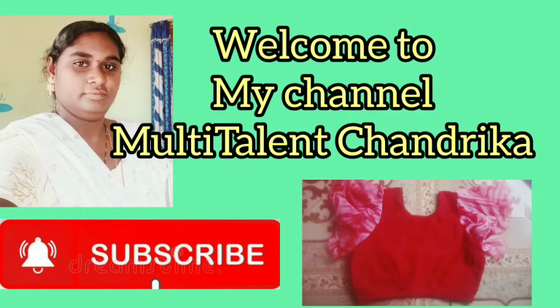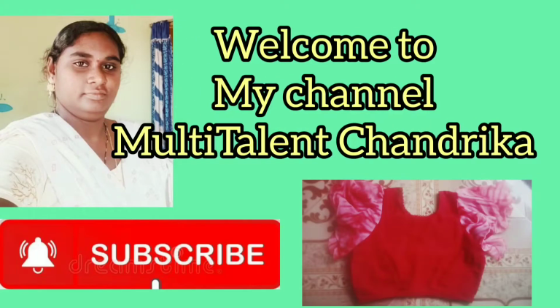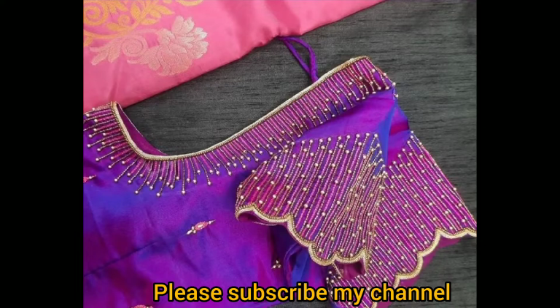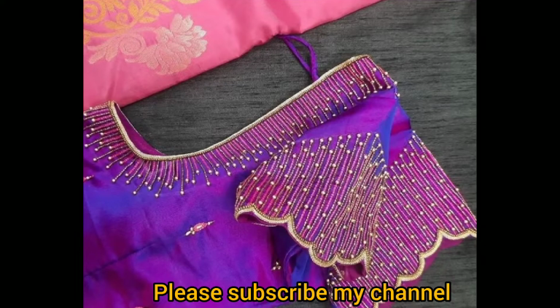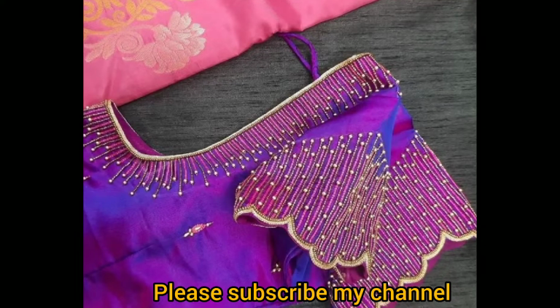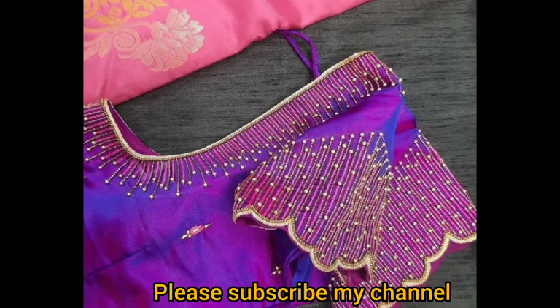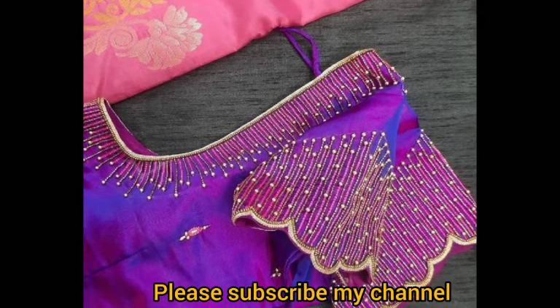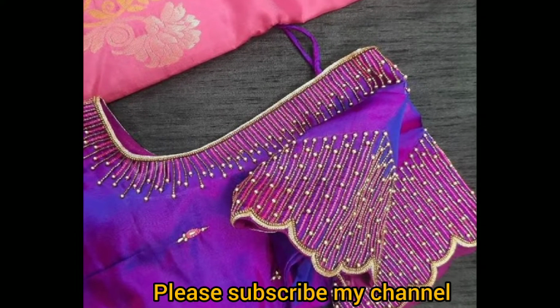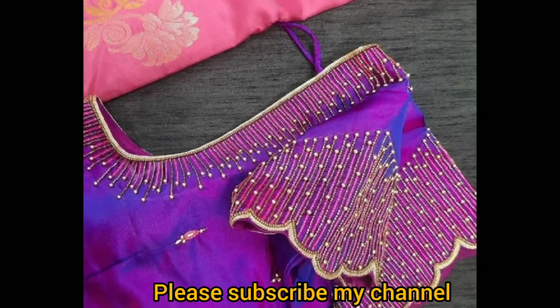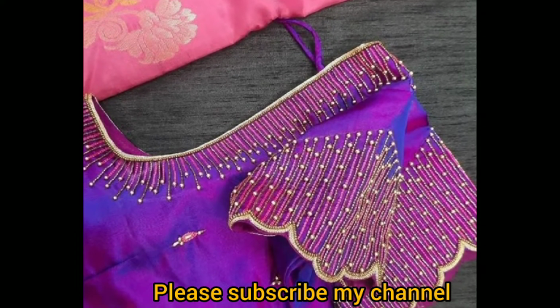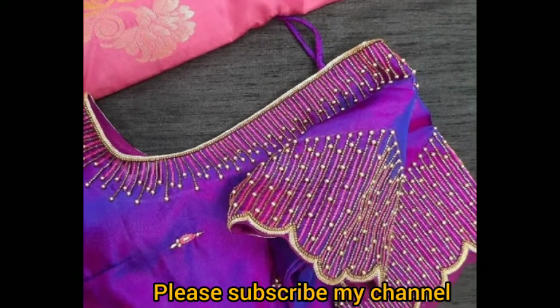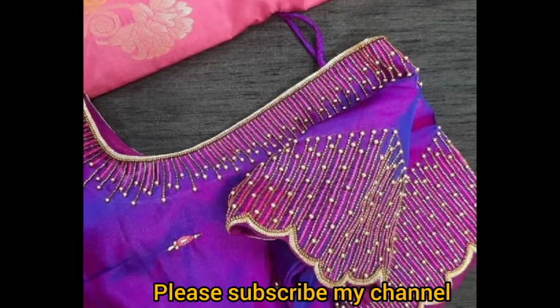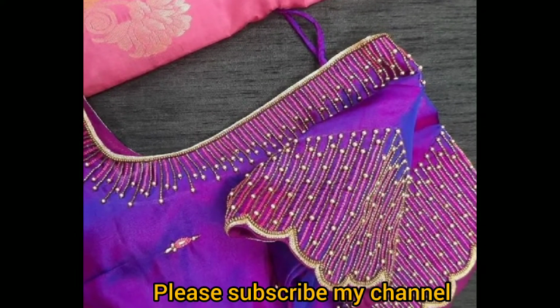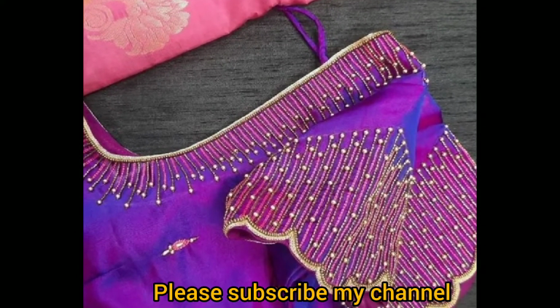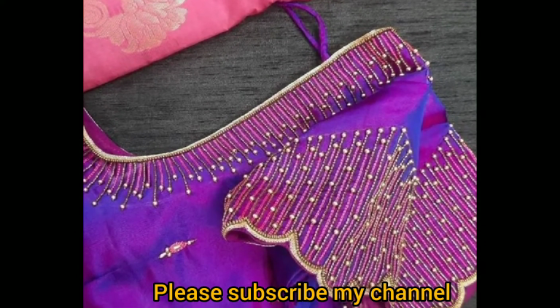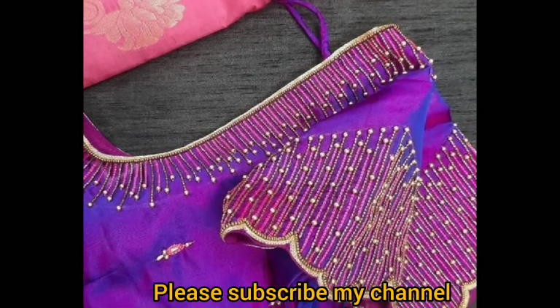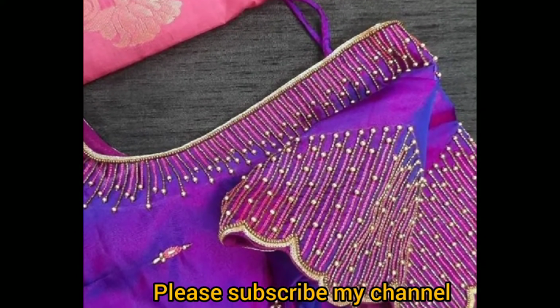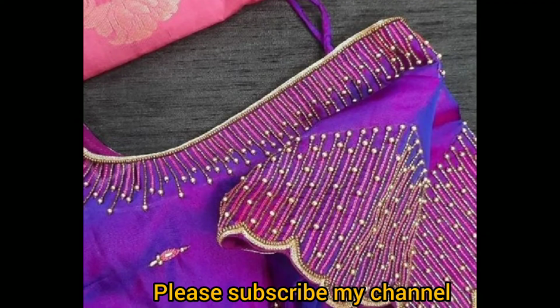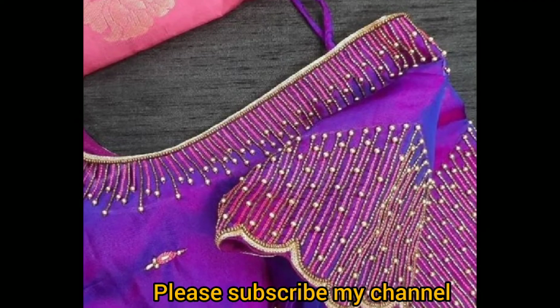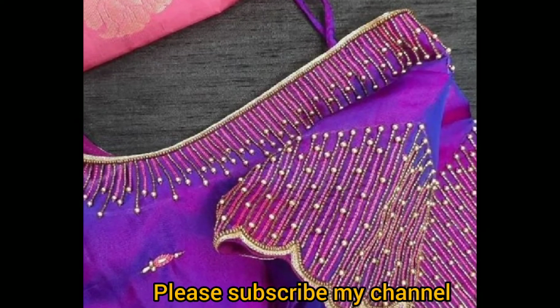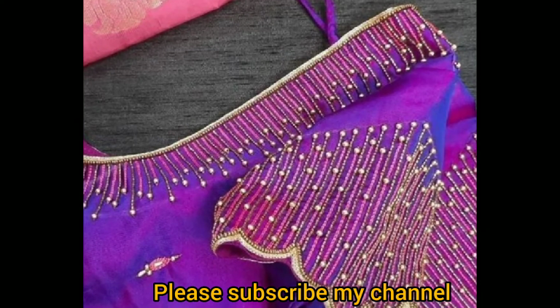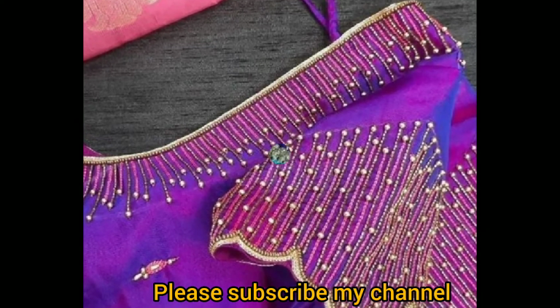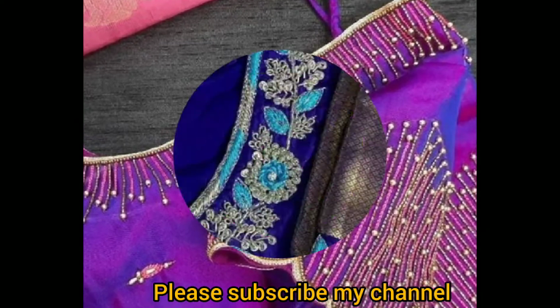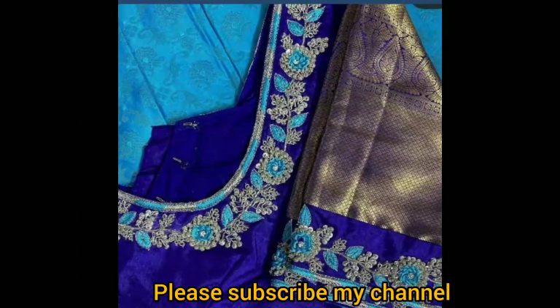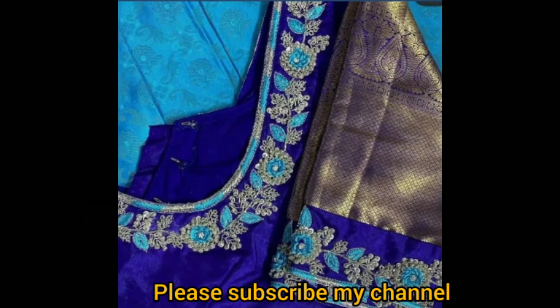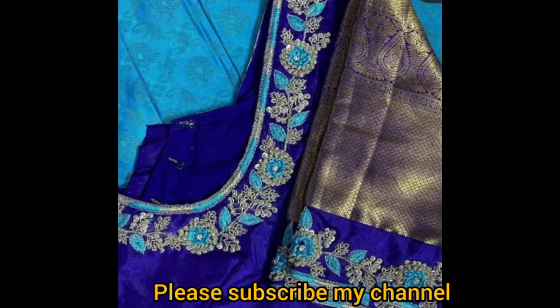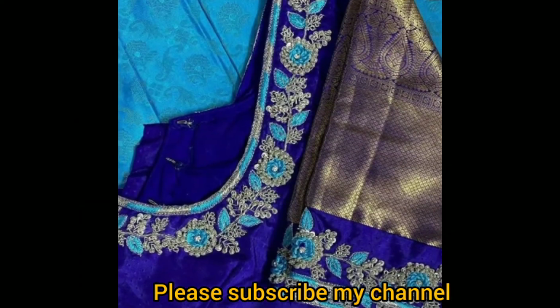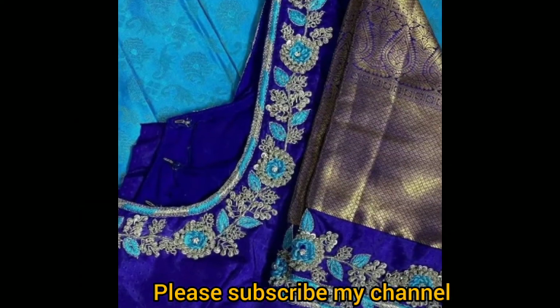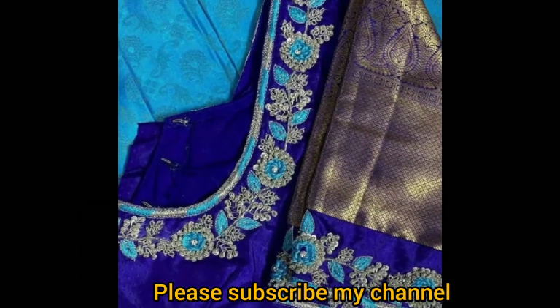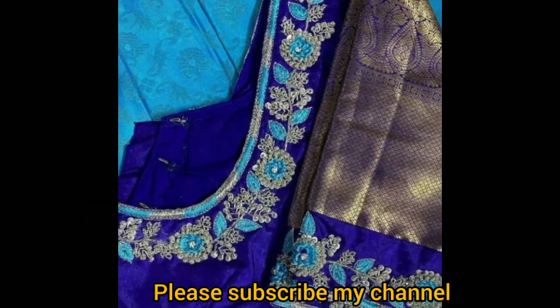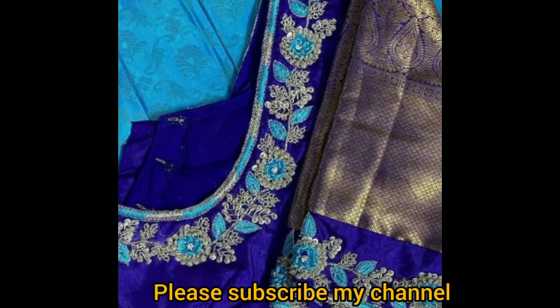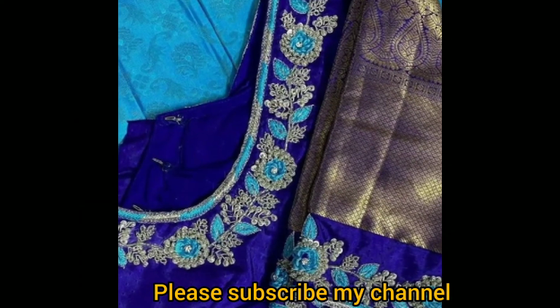Hello everyone! Welcome to my channel! In this video, I am going to share the beautiful maggam work blouses and sarees.